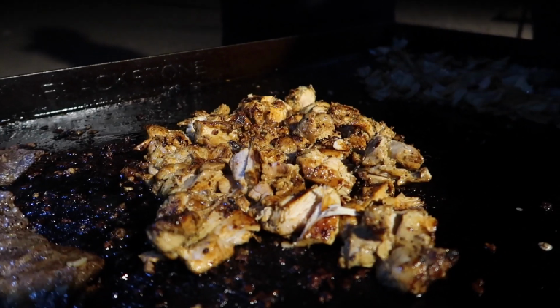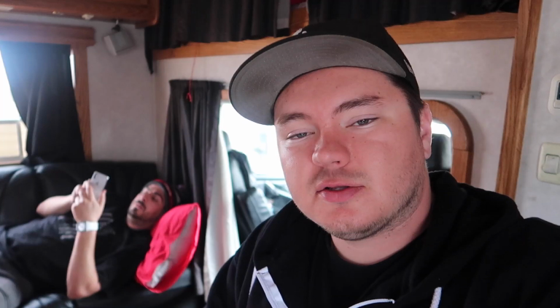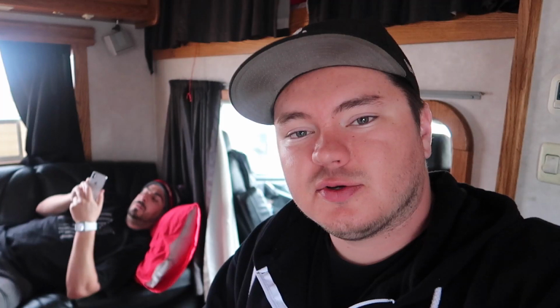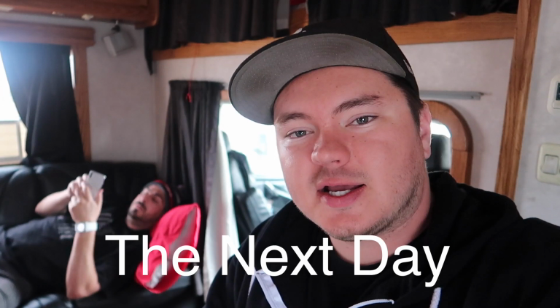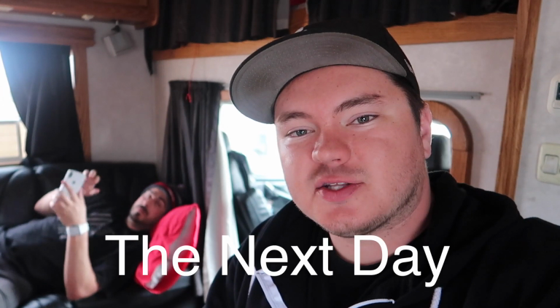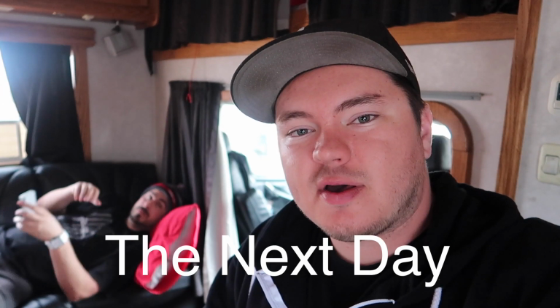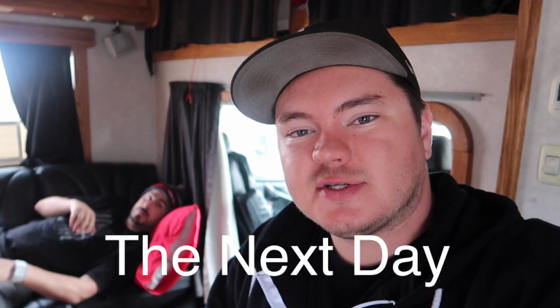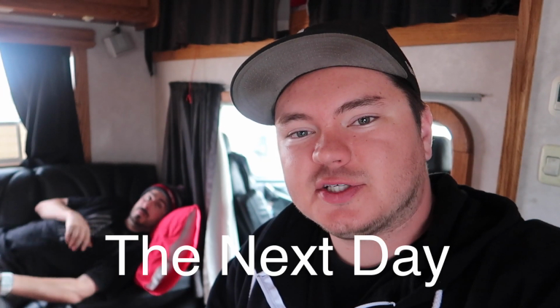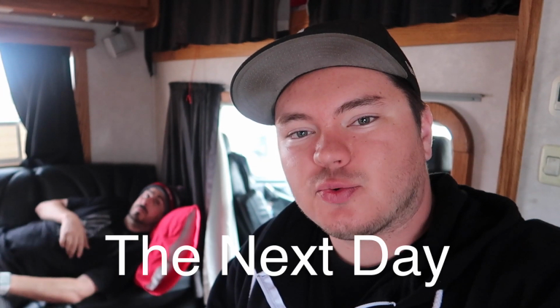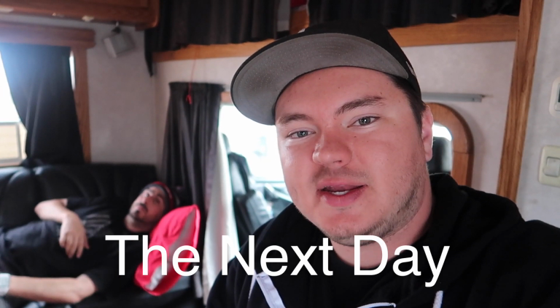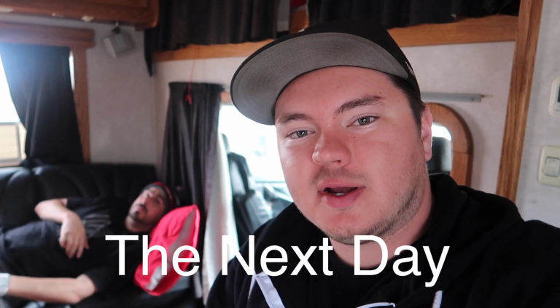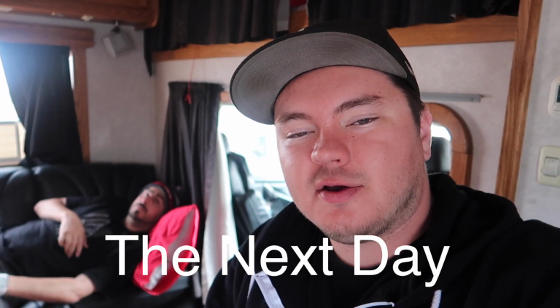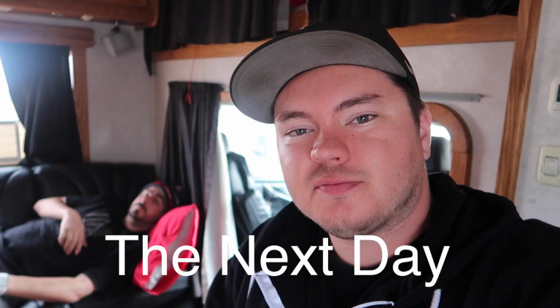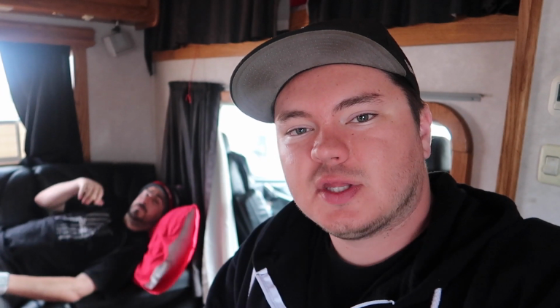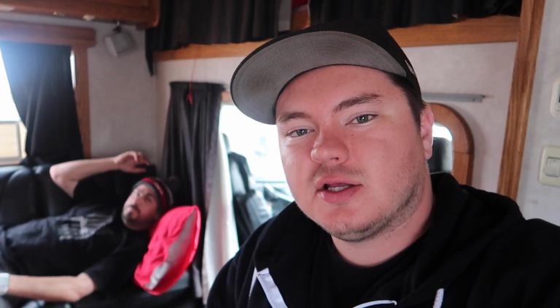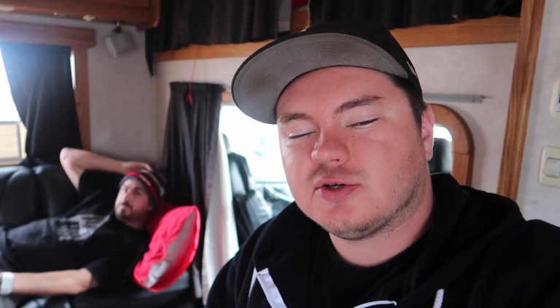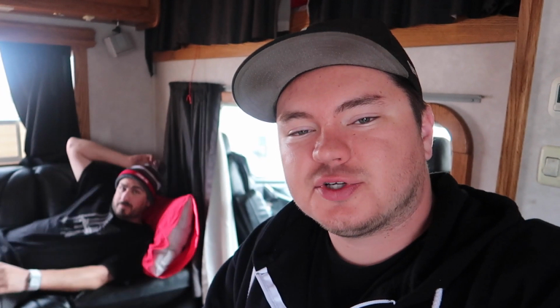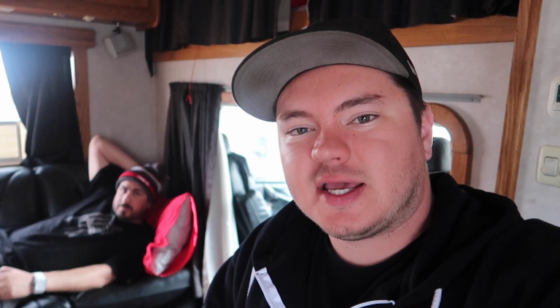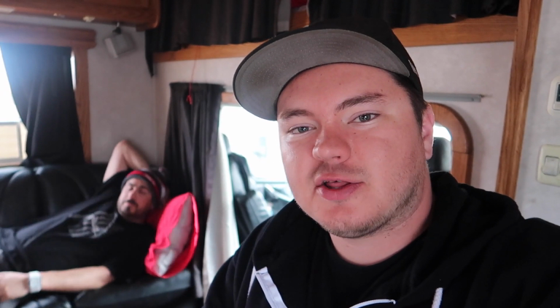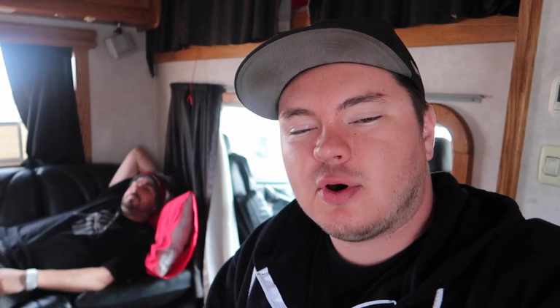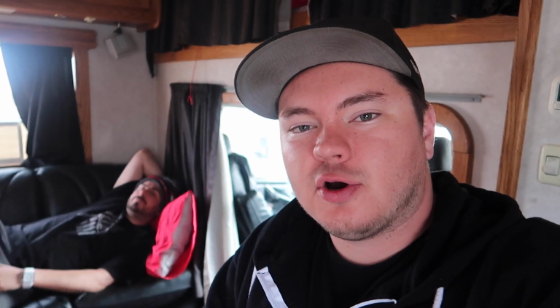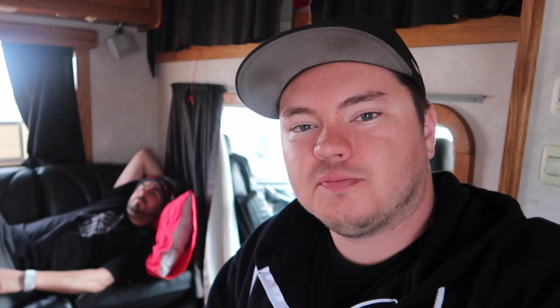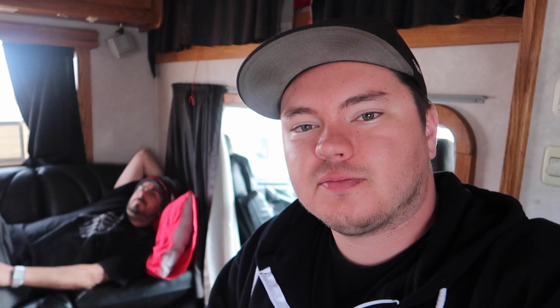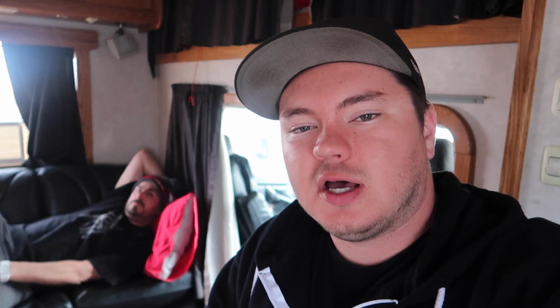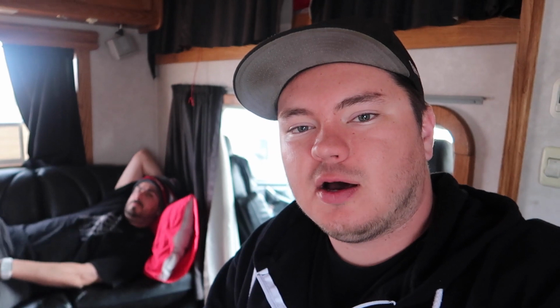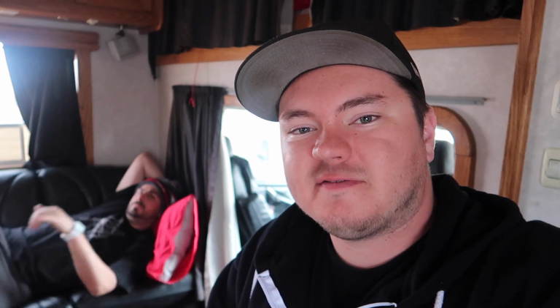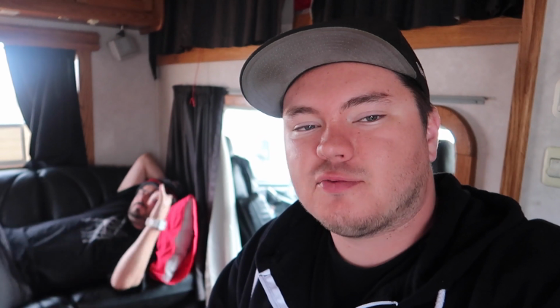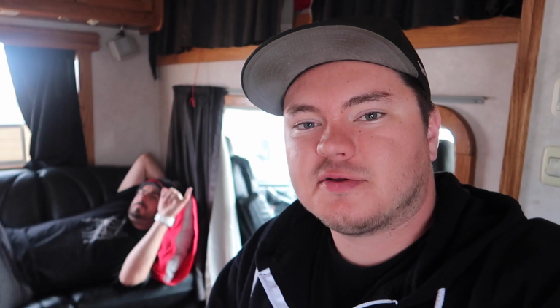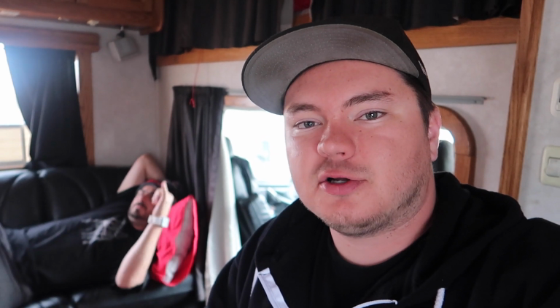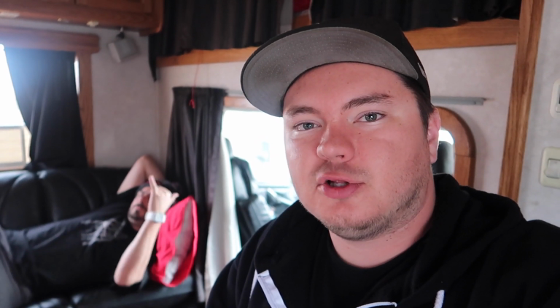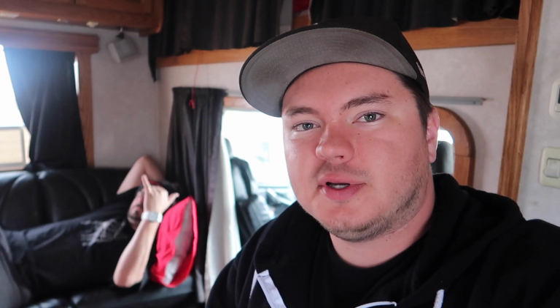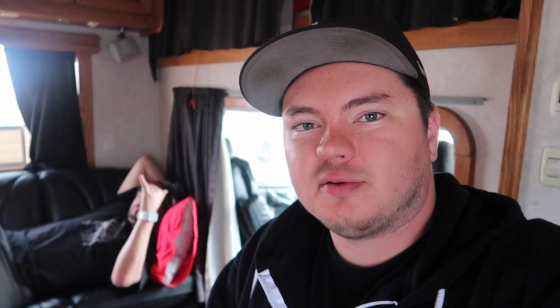The weather is actually kind of rainy right now, so we're just hanging out in the motorhome, waiting for the weather to clear up a little bit.